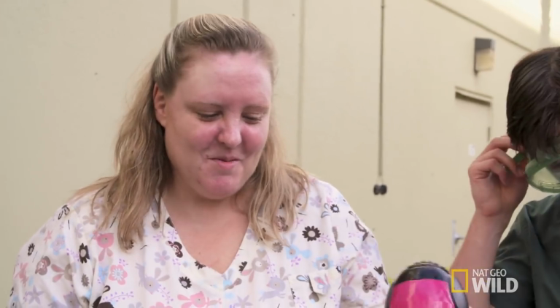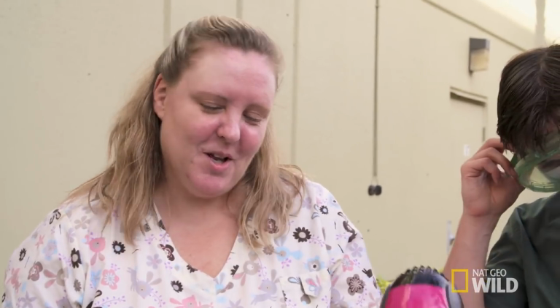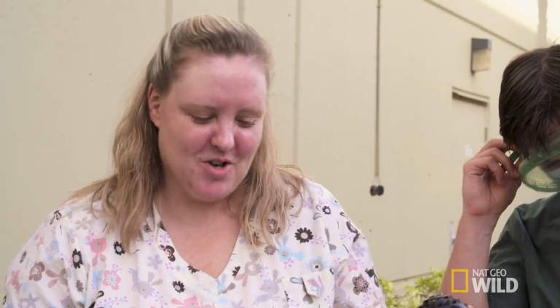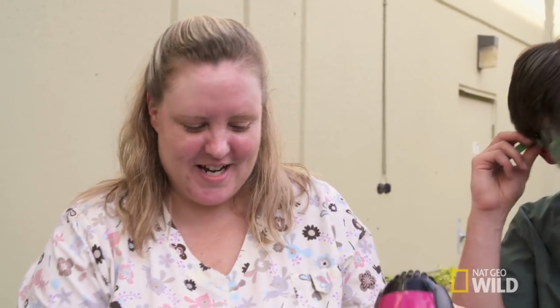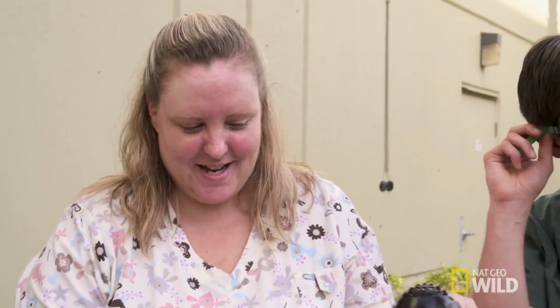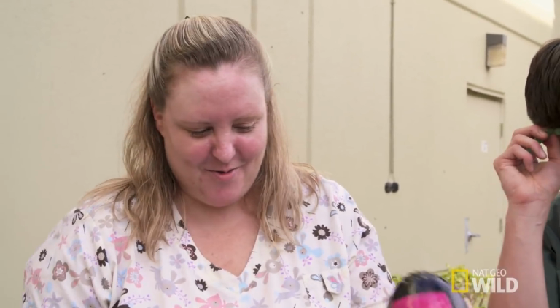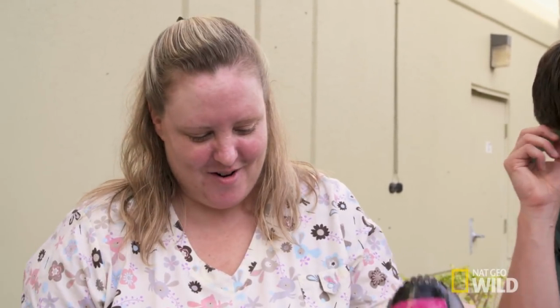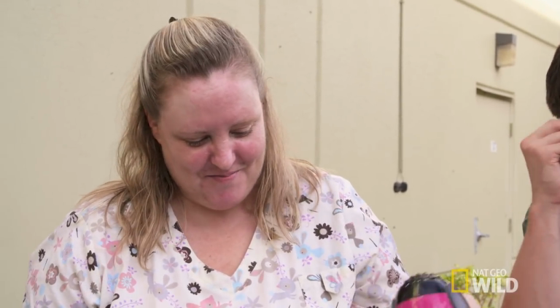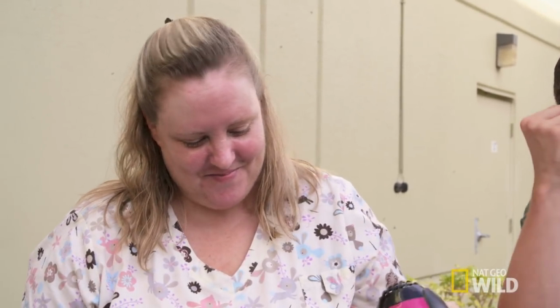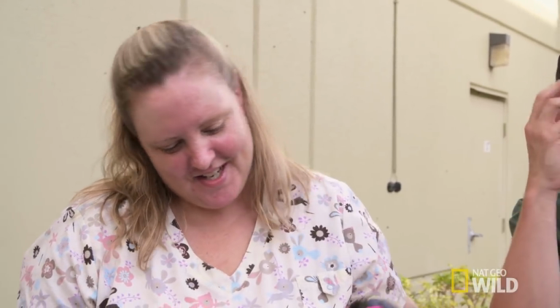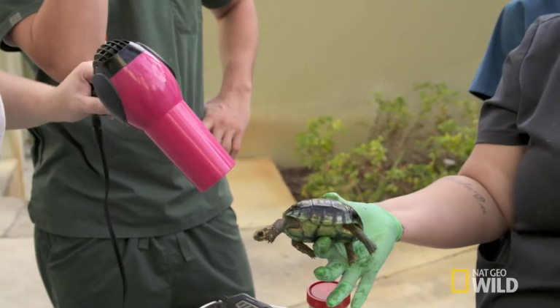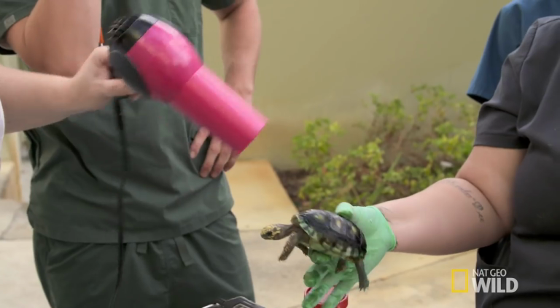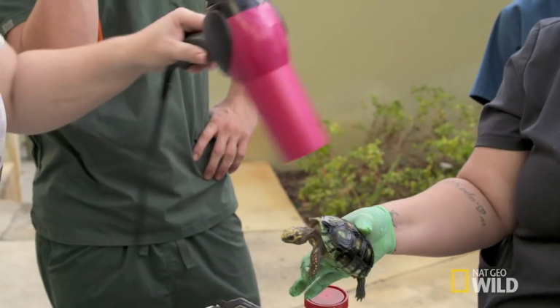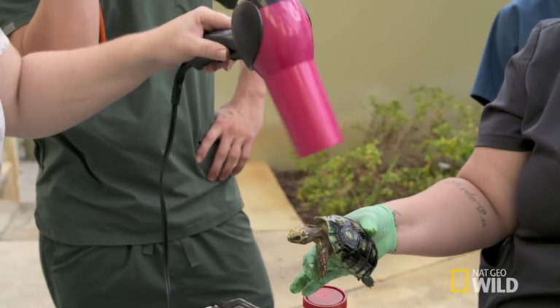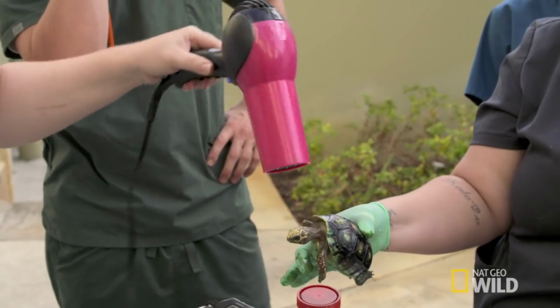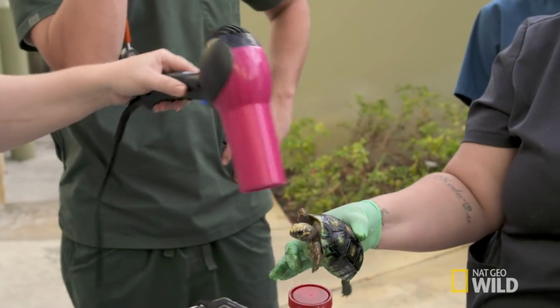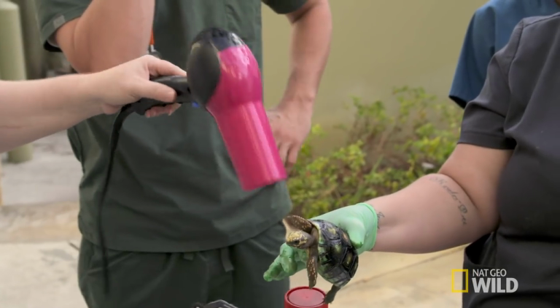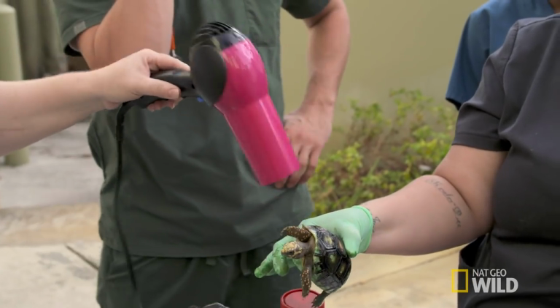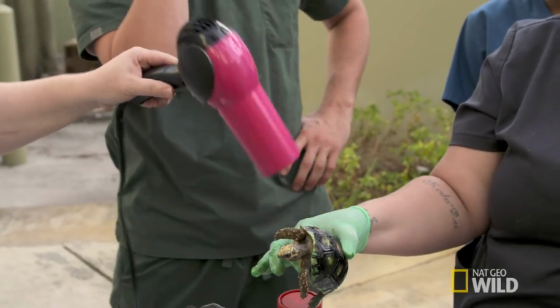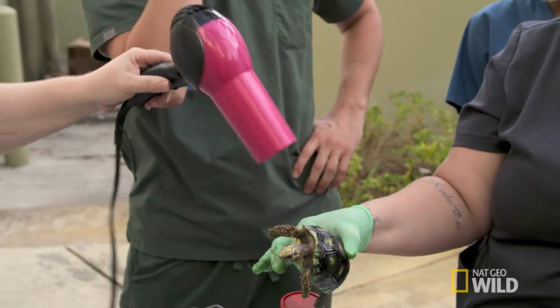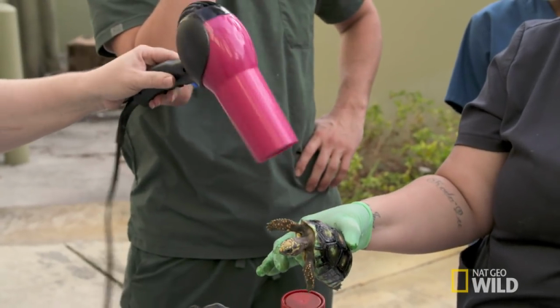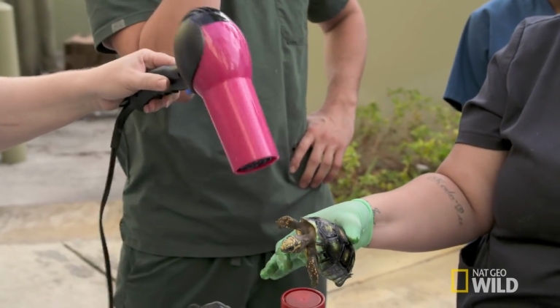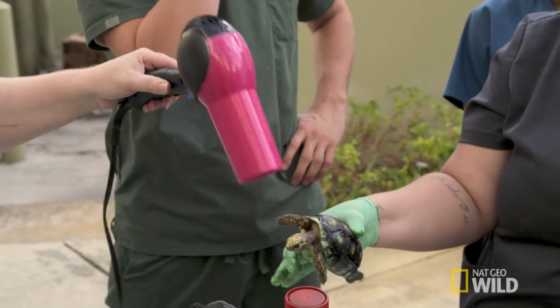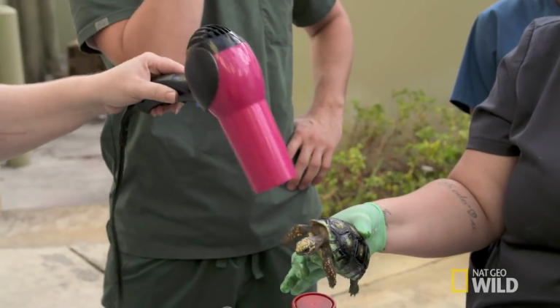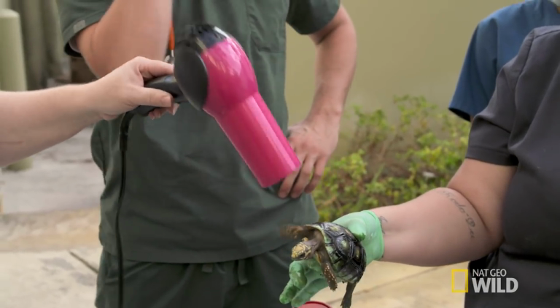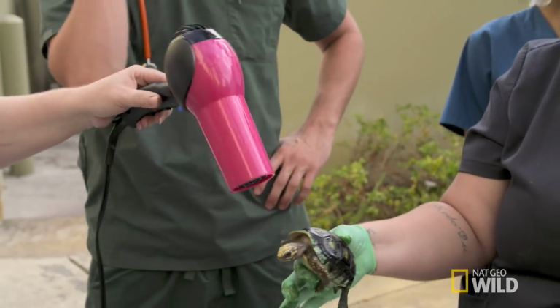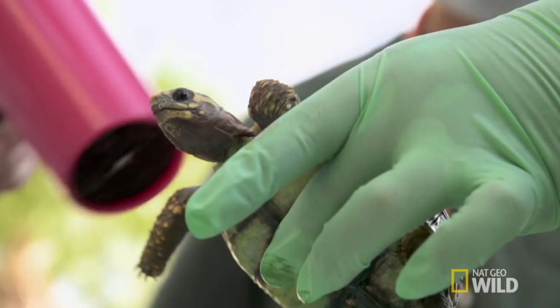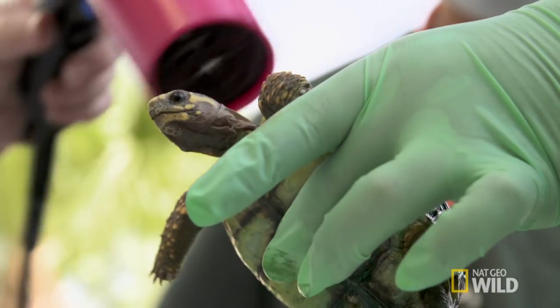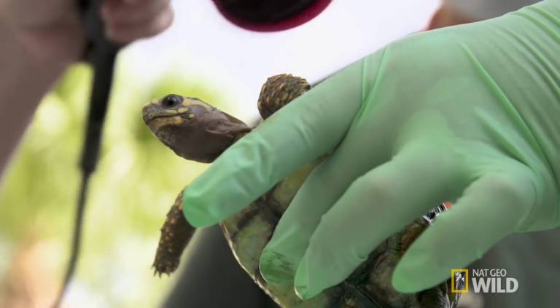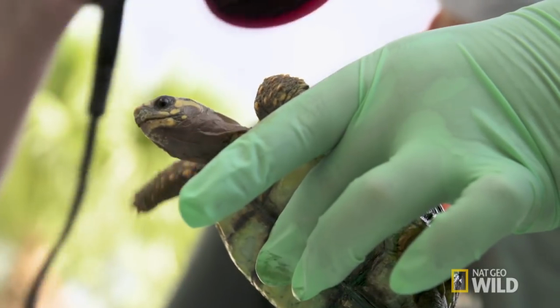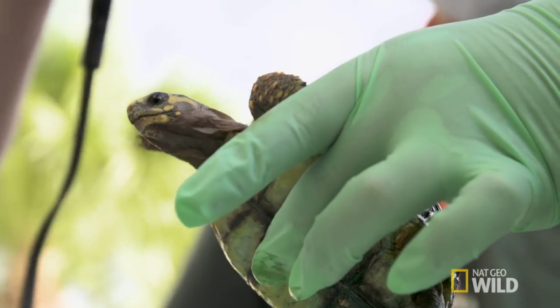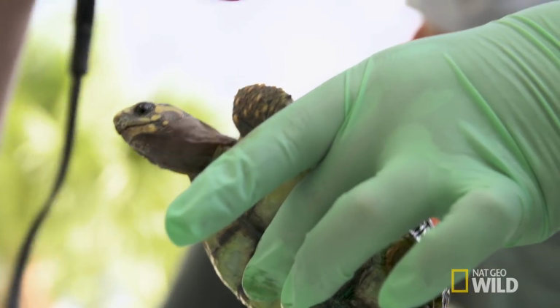Blow drying her shell for her. There you go. Thea, I bet you didn't know you were coming to a beauty salon.